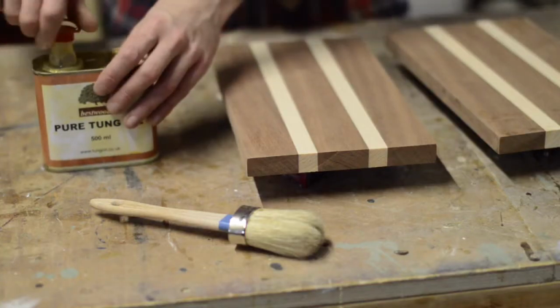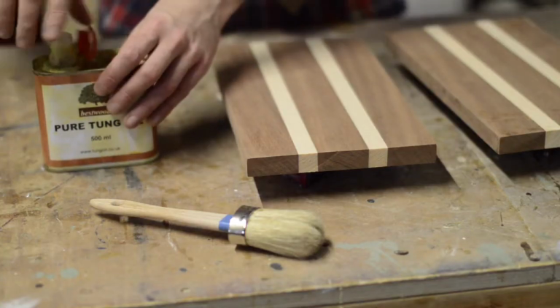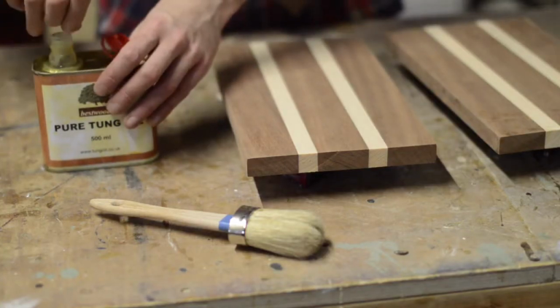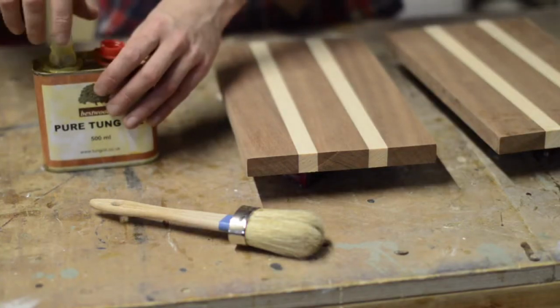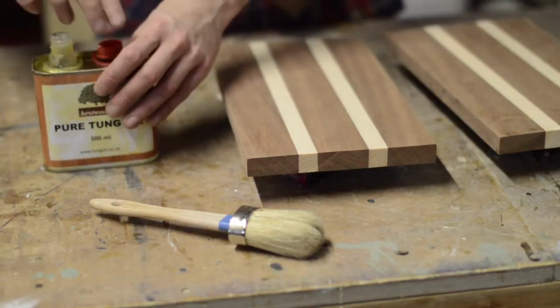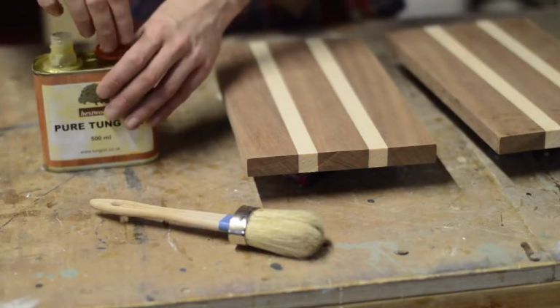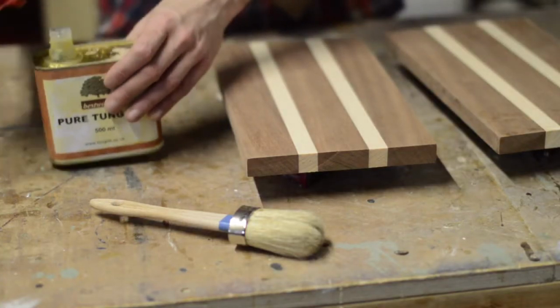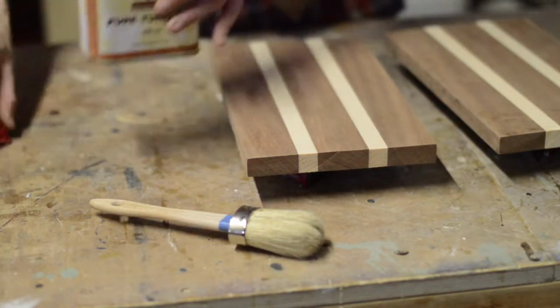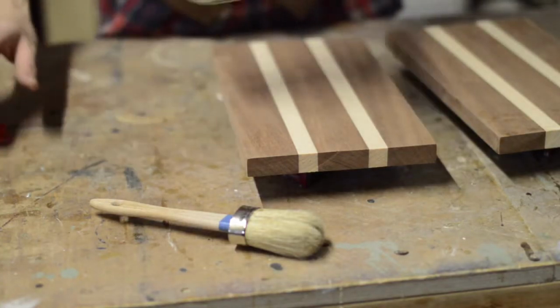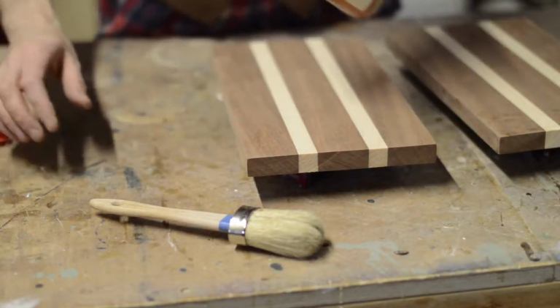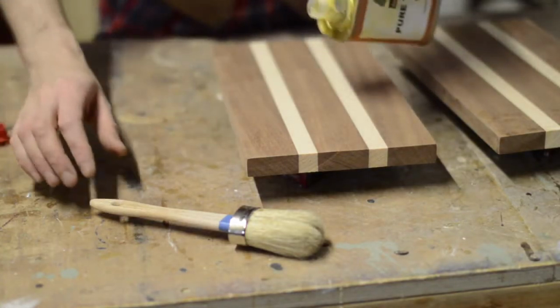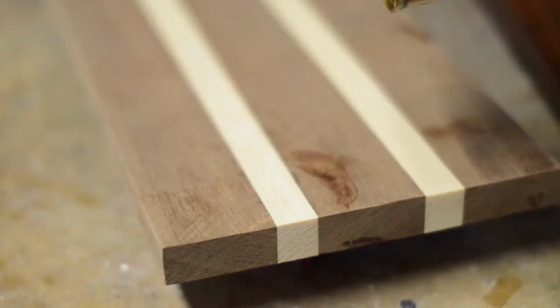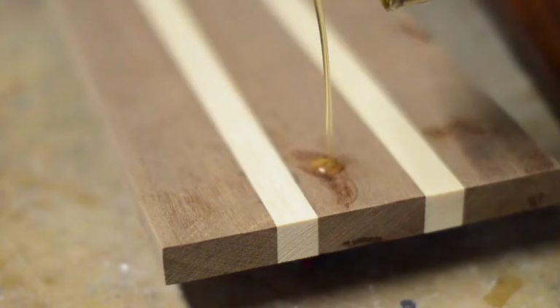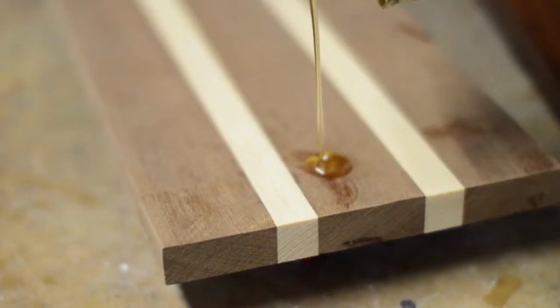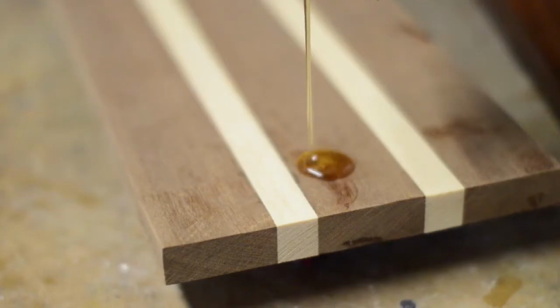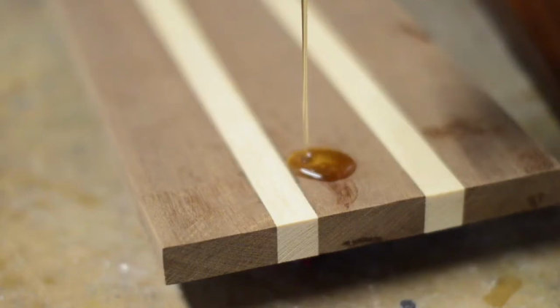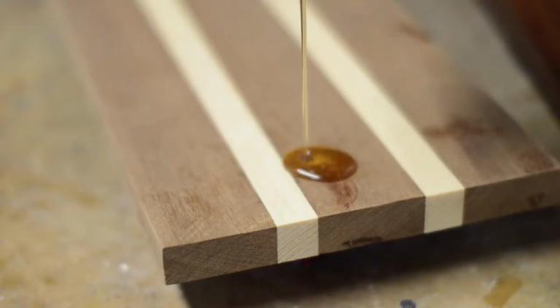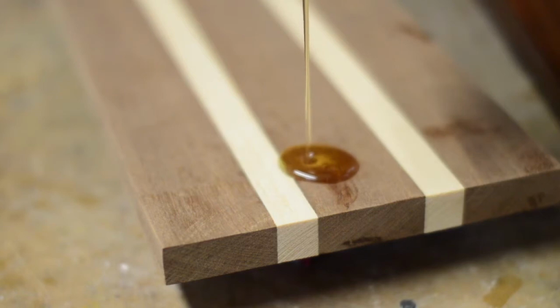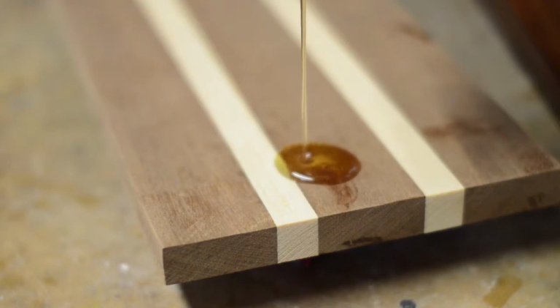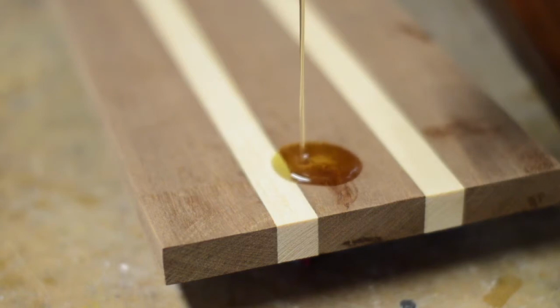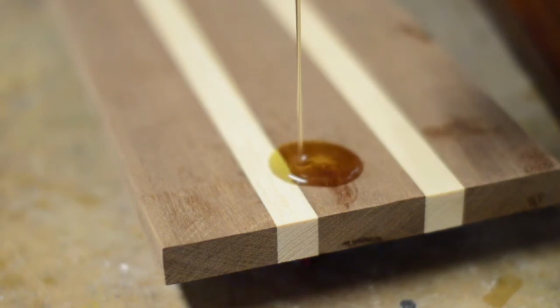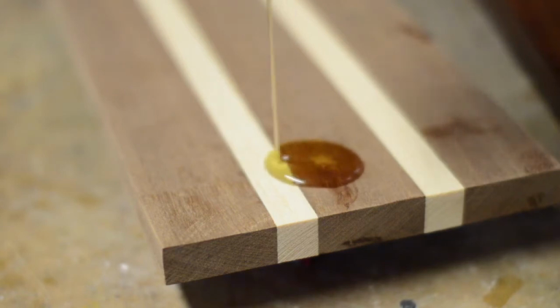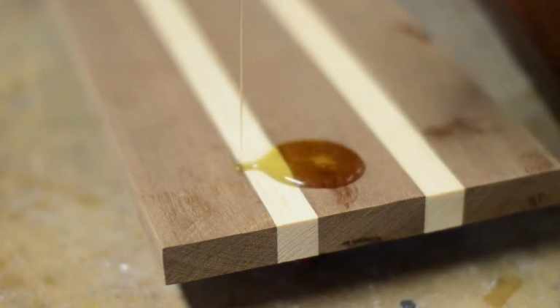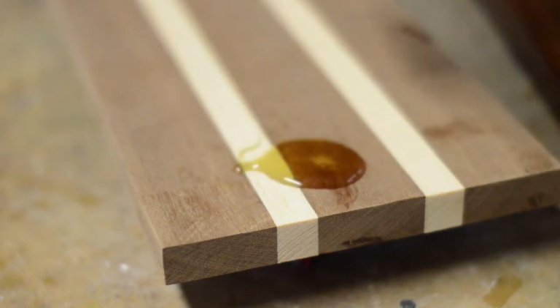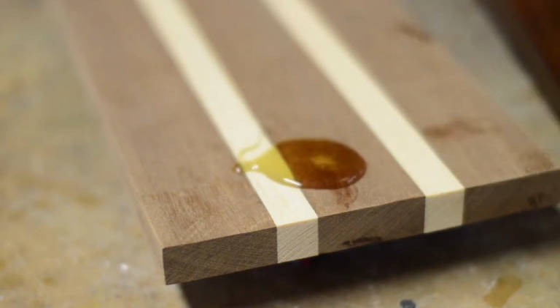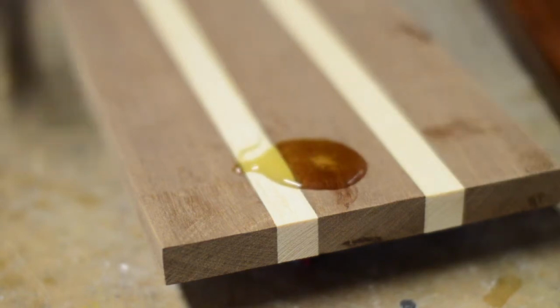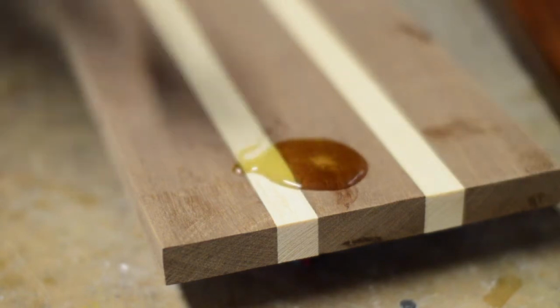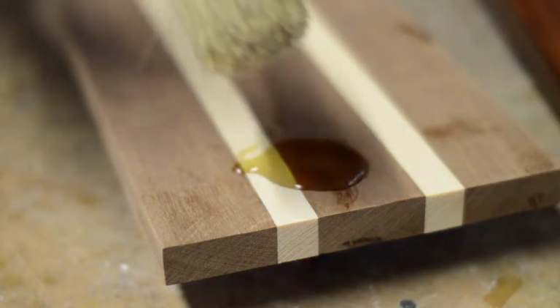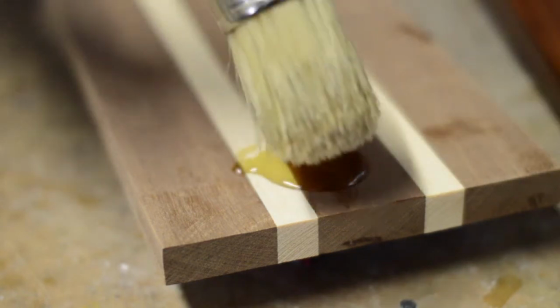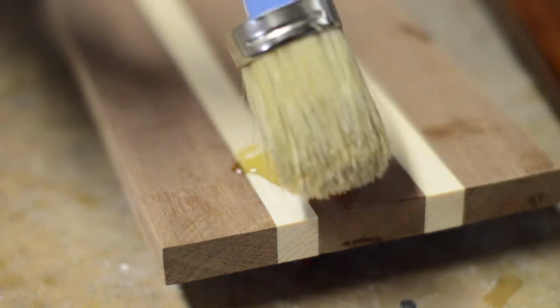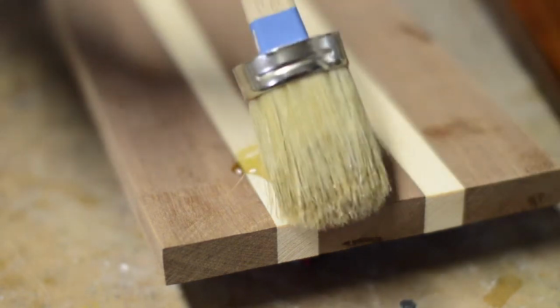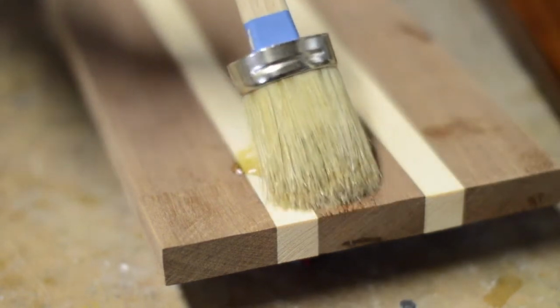The finish I'm using is some tung oil, as it's food safe. I think it really makes the colour look great.